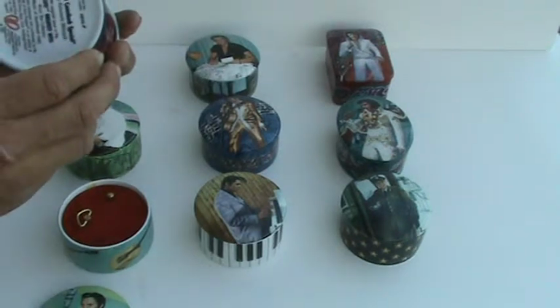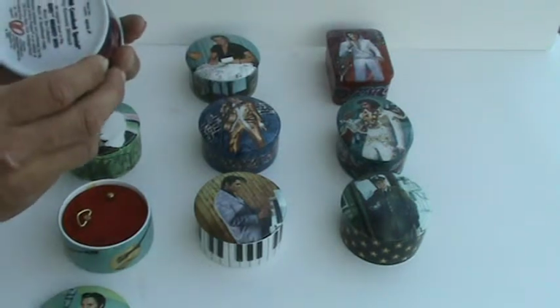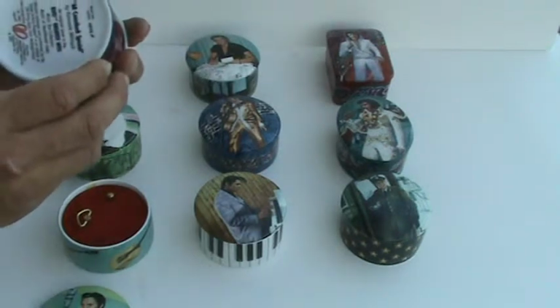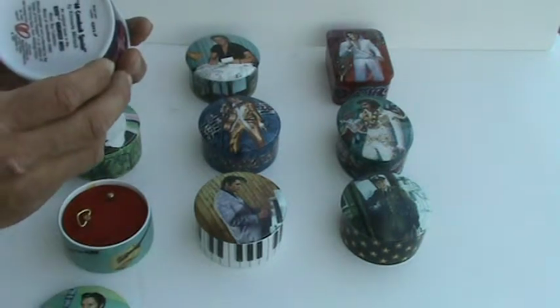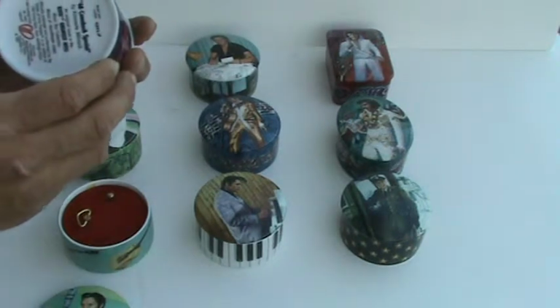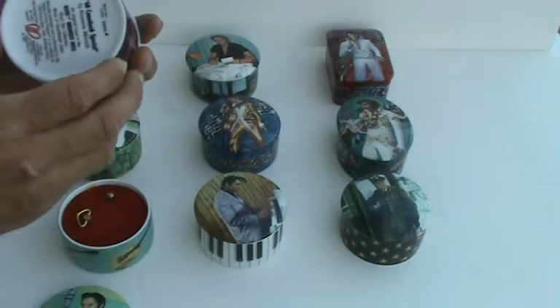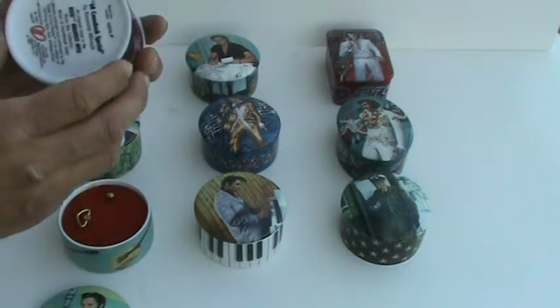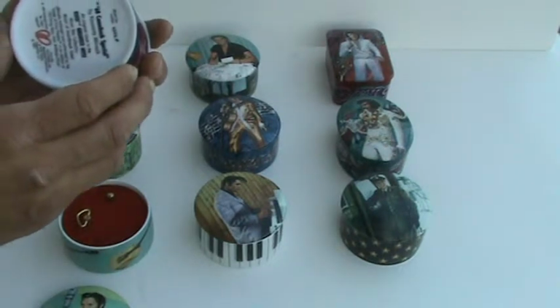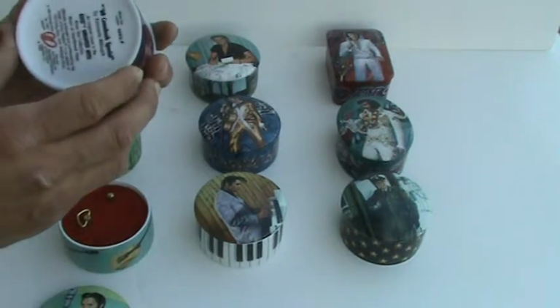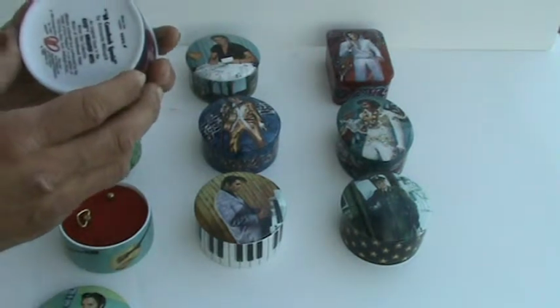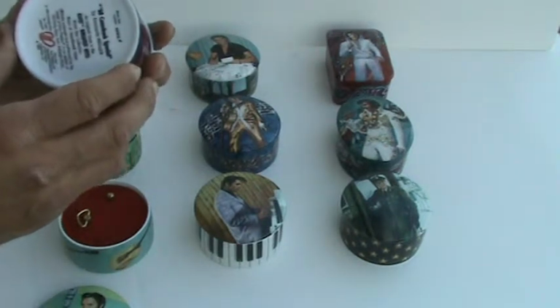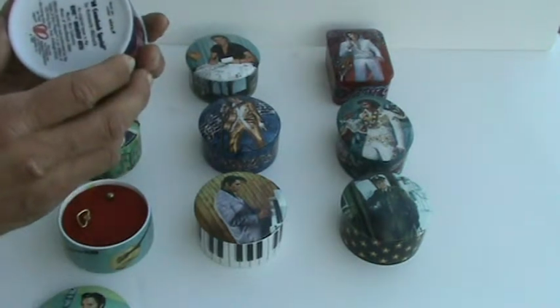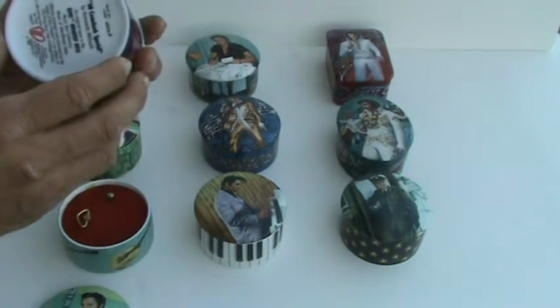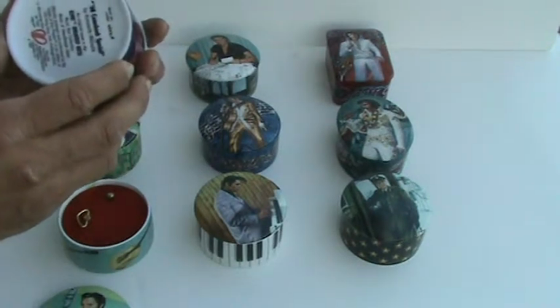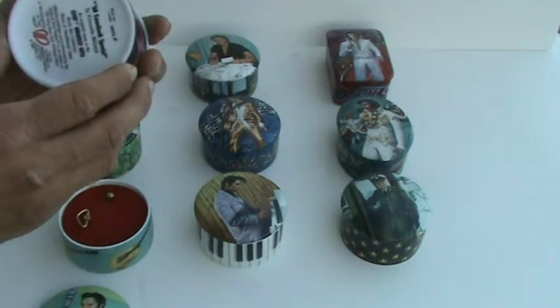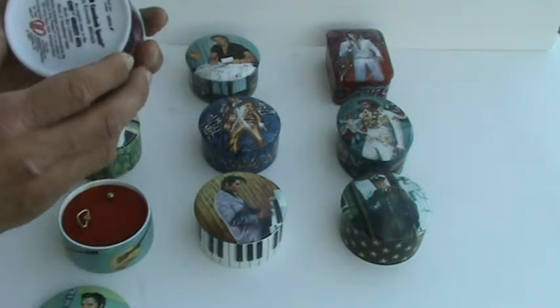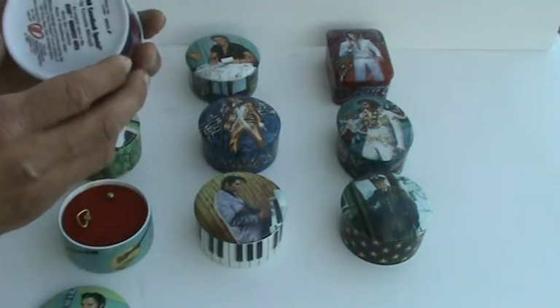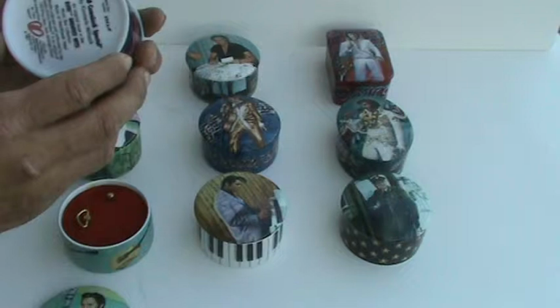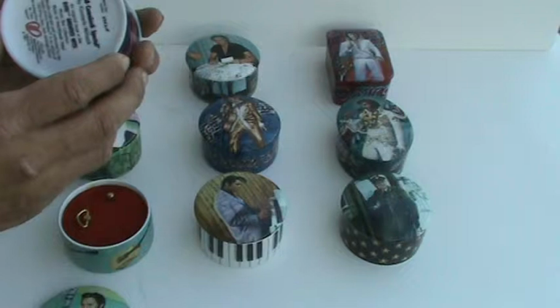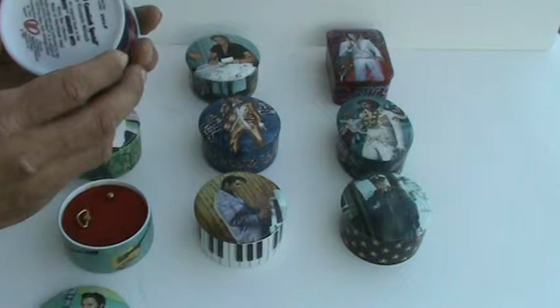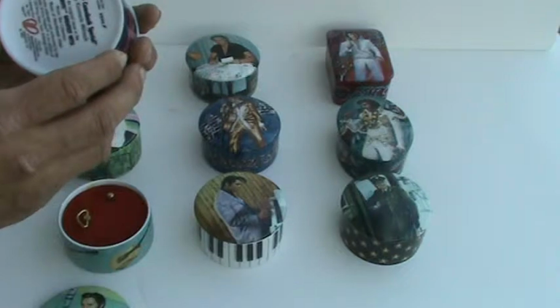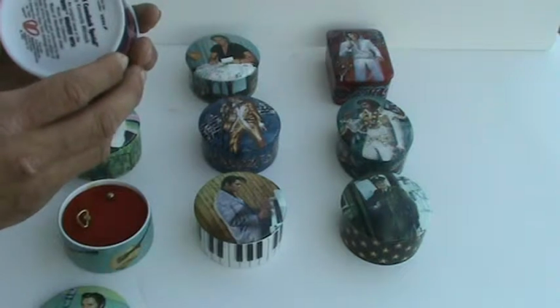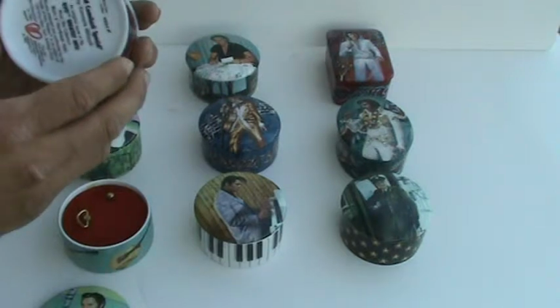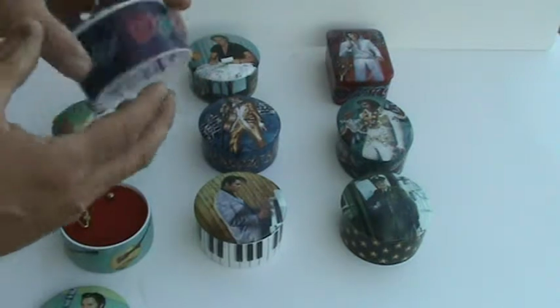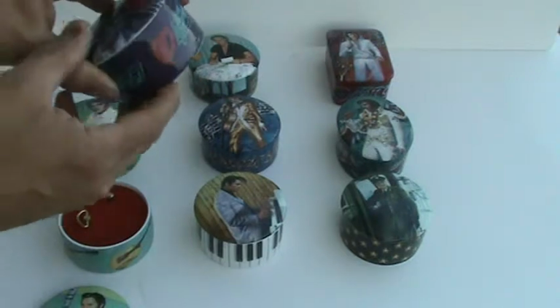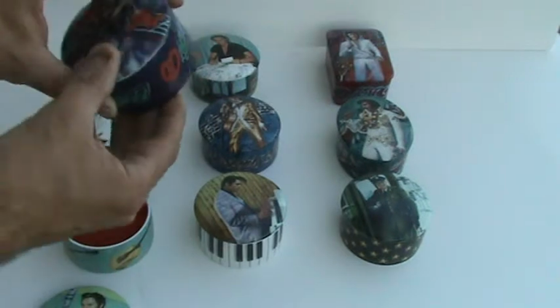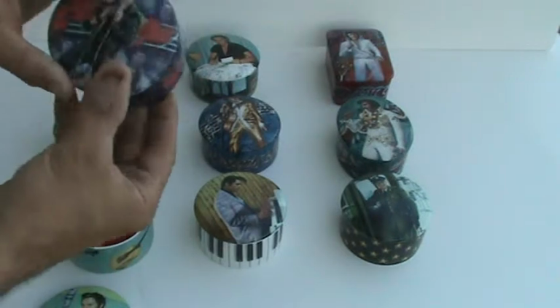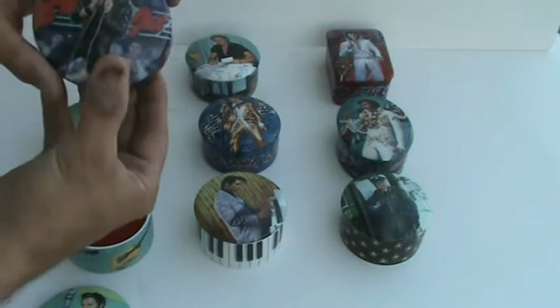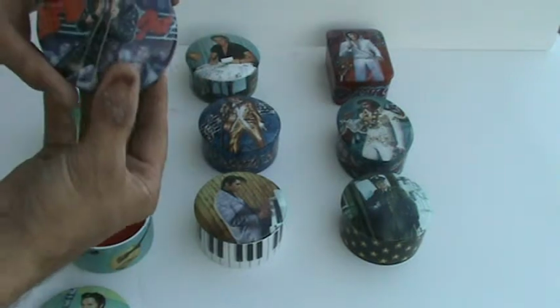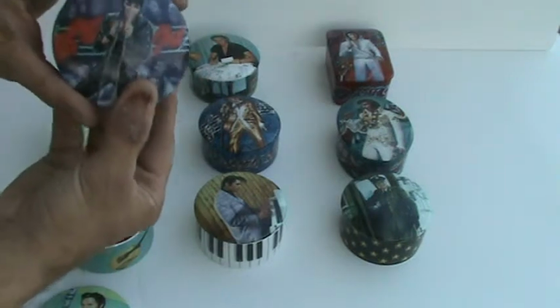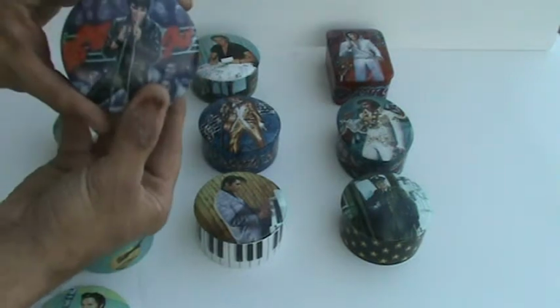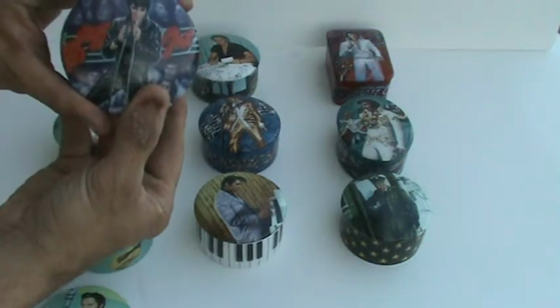This one is Heartbreak Hotel, and the artwork is called The 68 Comeback Special.